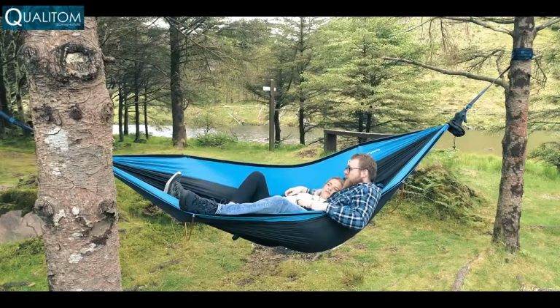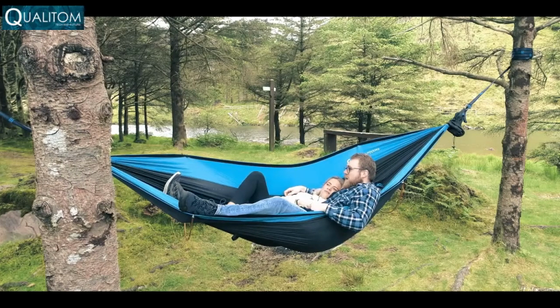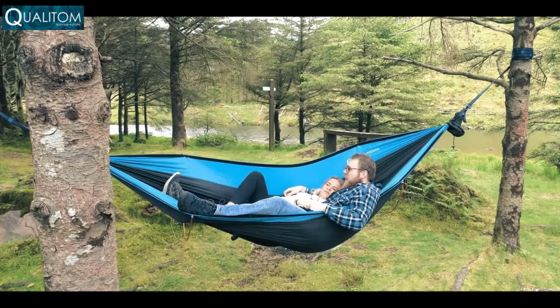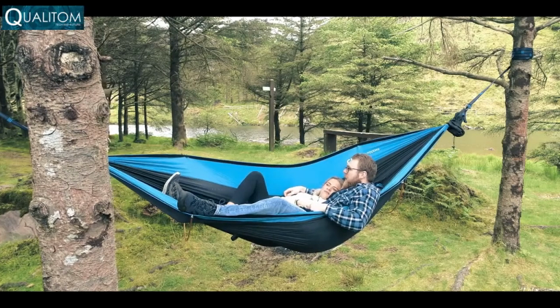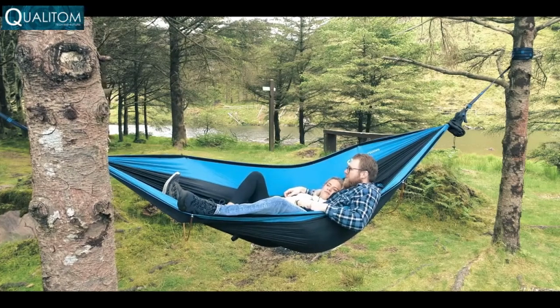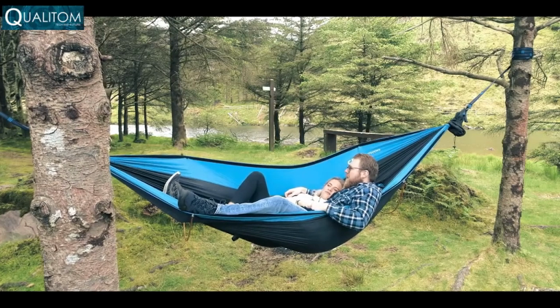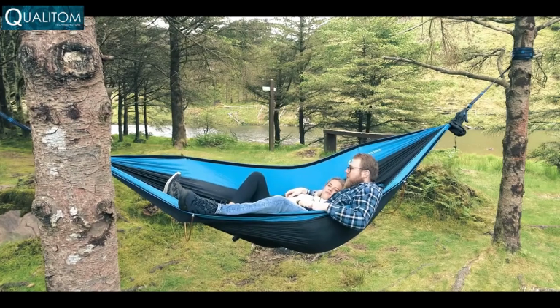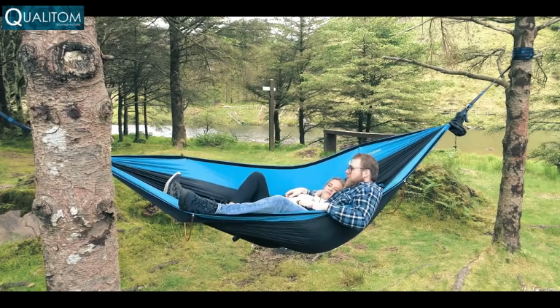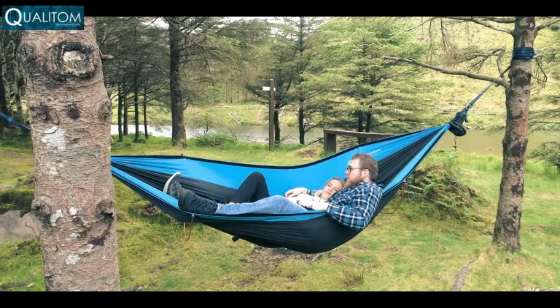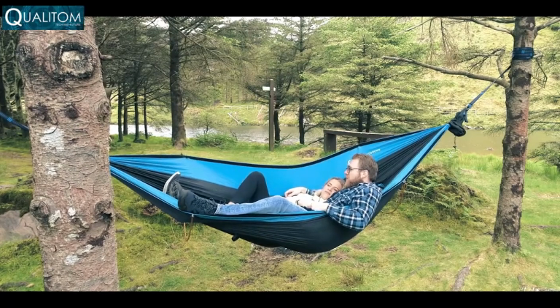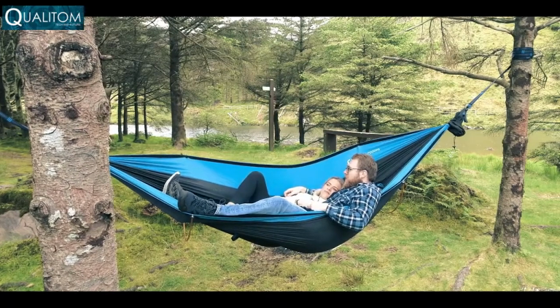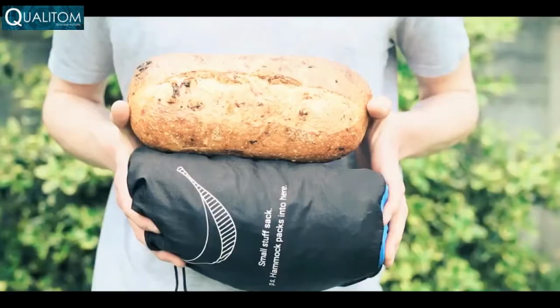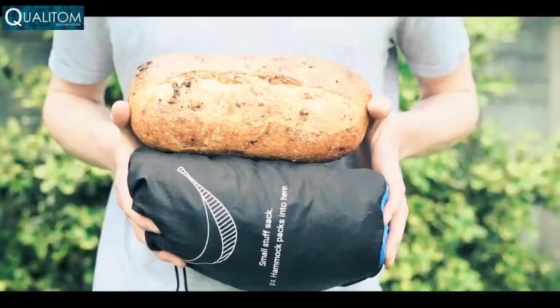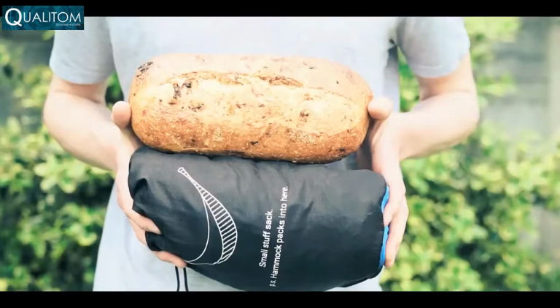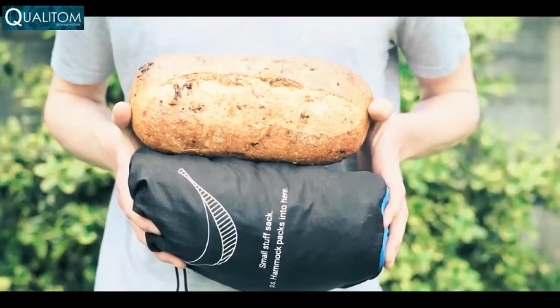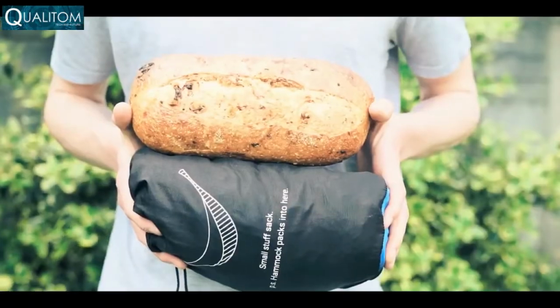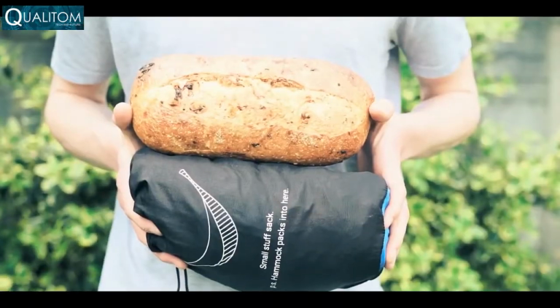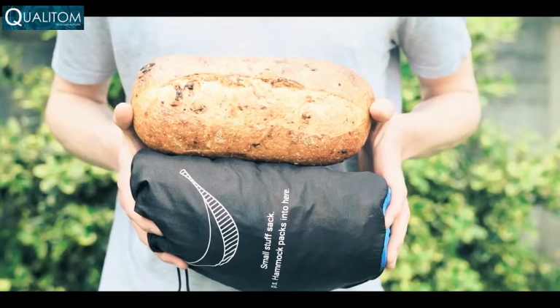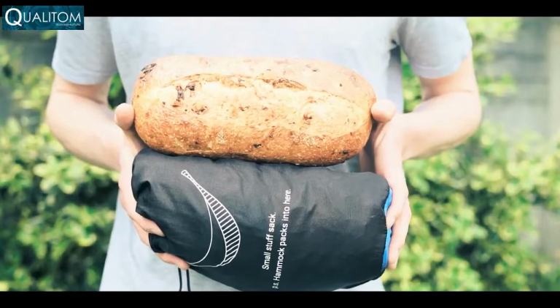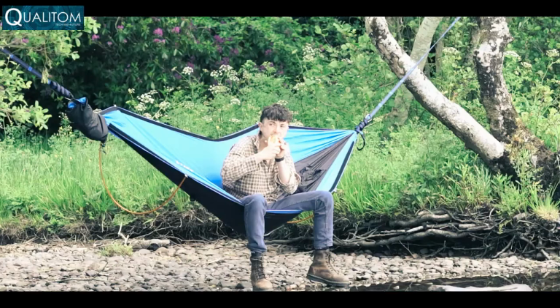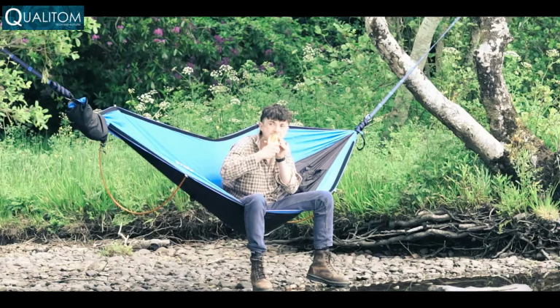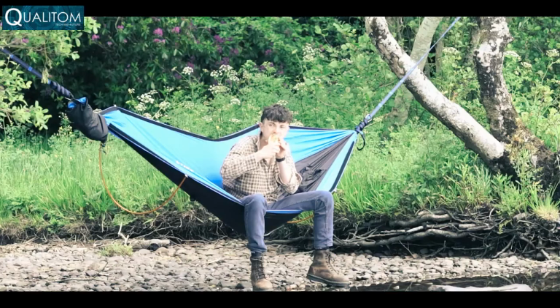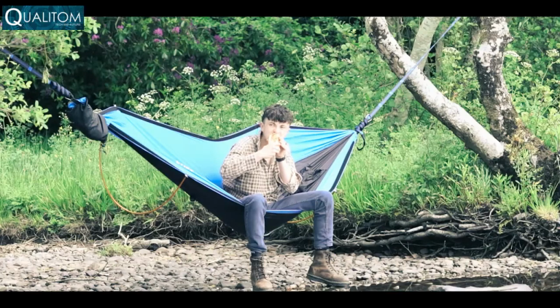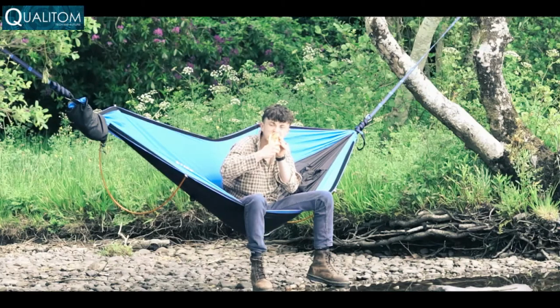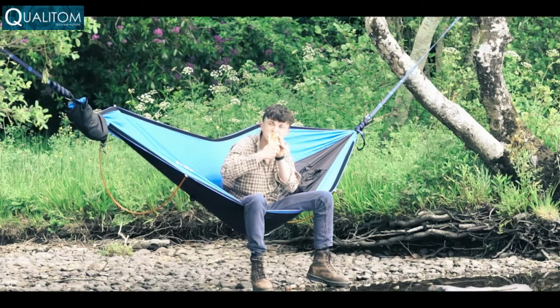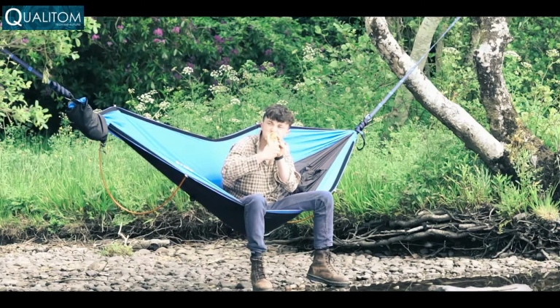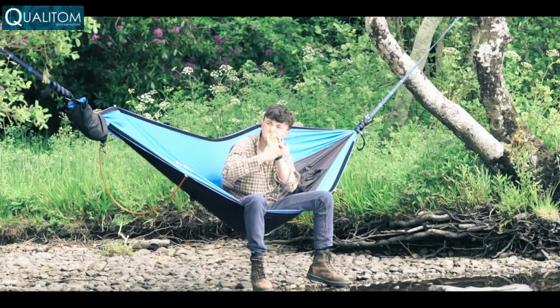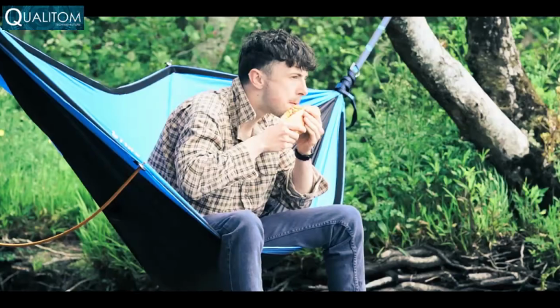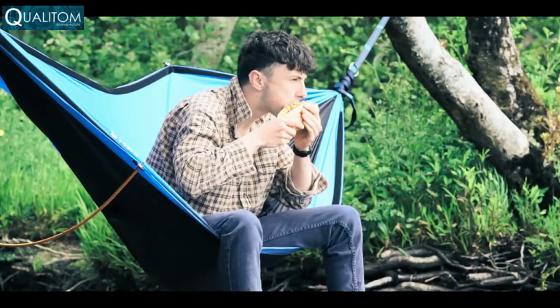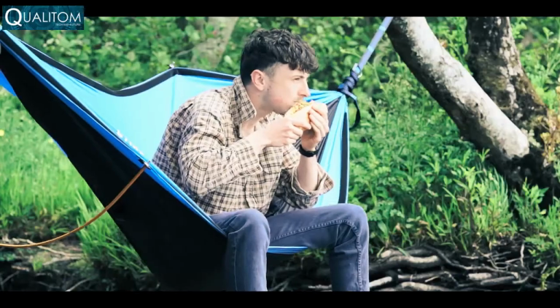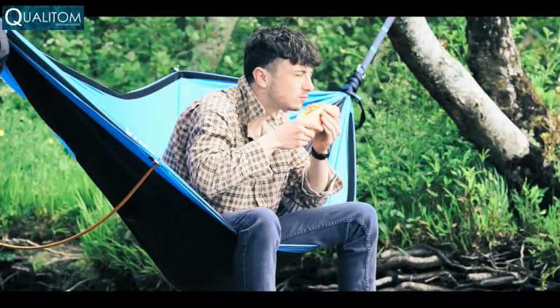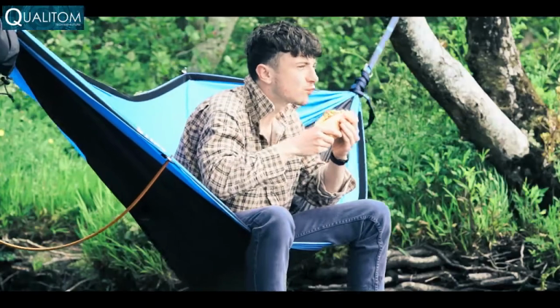Speaking of backpacking, the Koala V2 is smaller than a loaf of sourdough. And yes, it literally is the best thing since sliced bread.